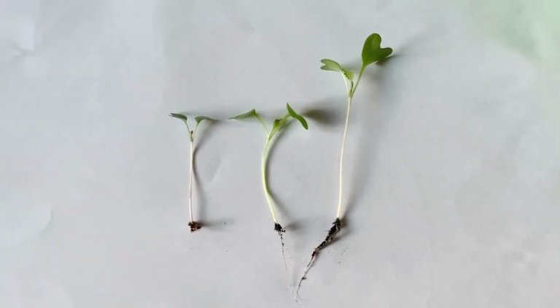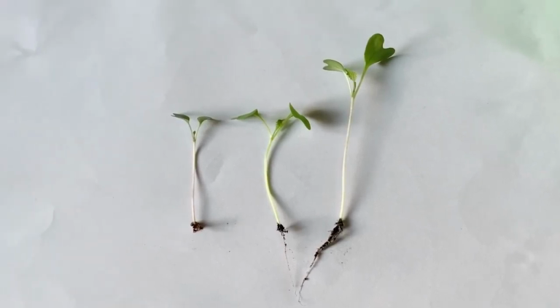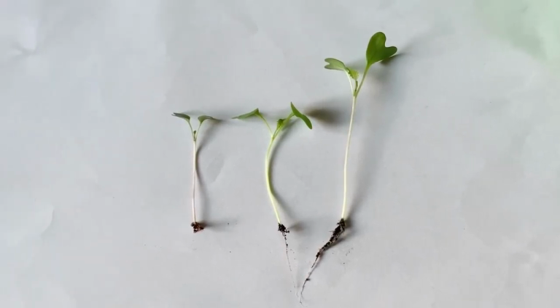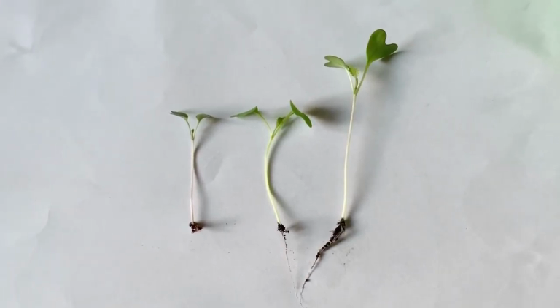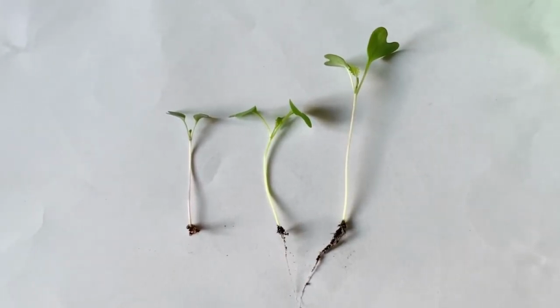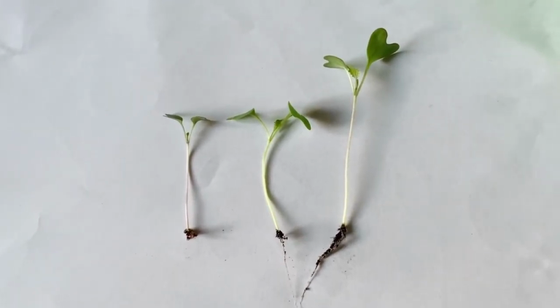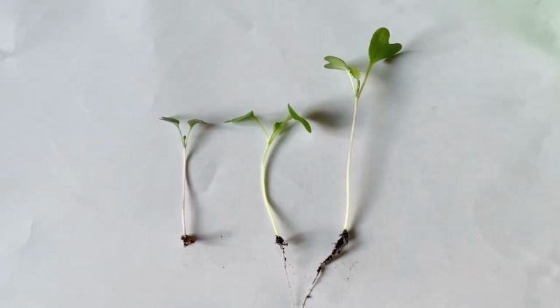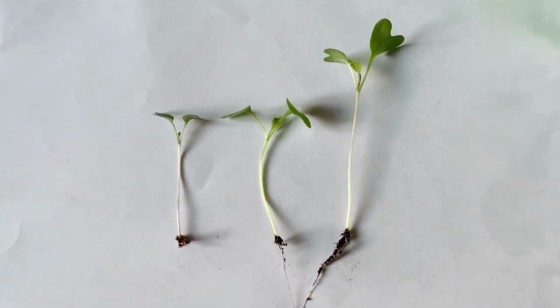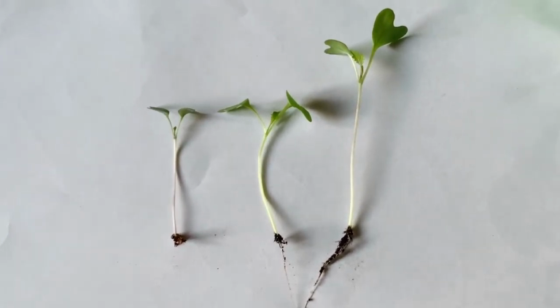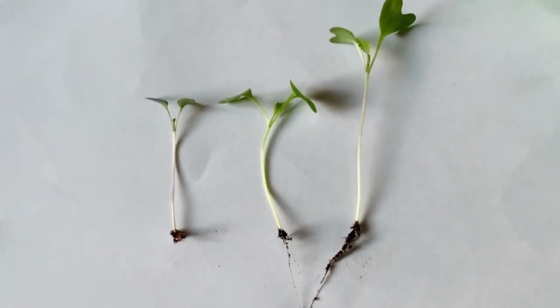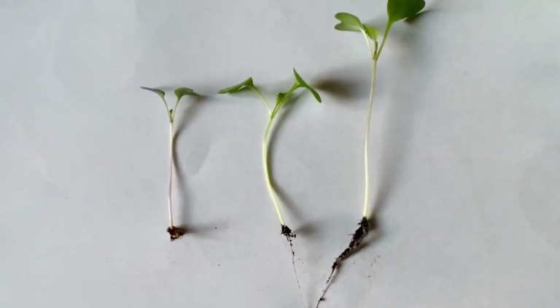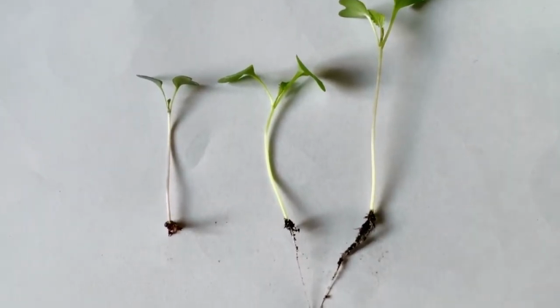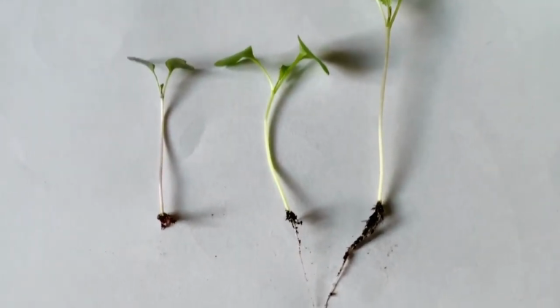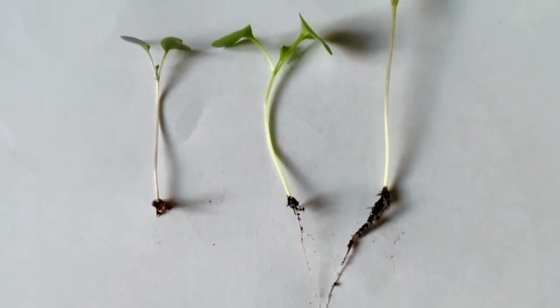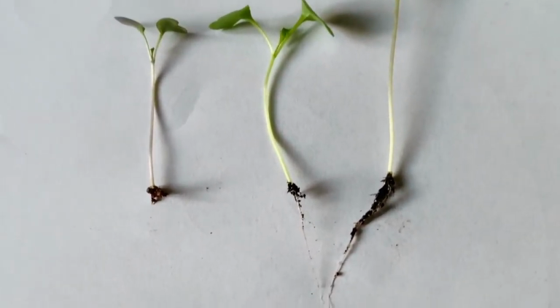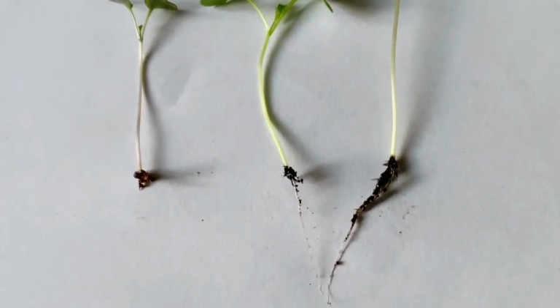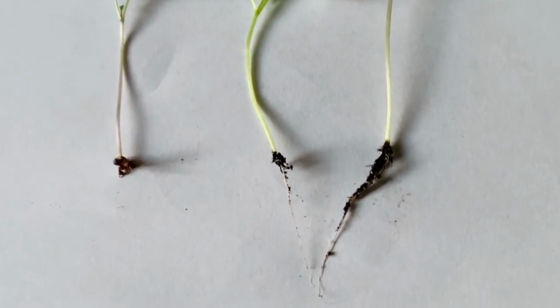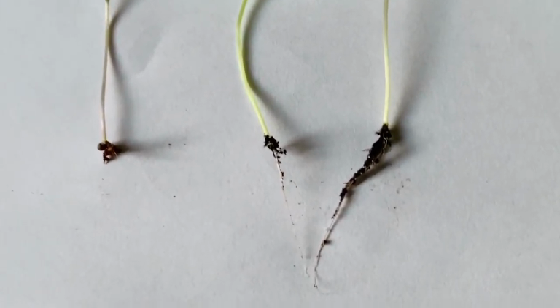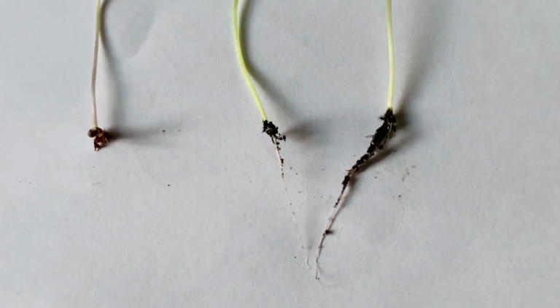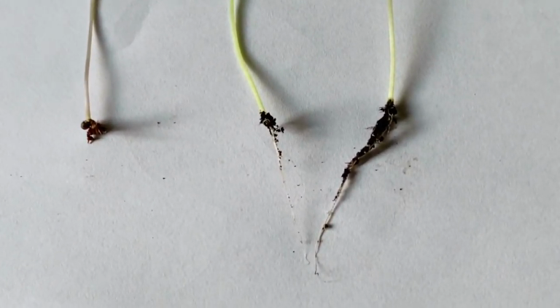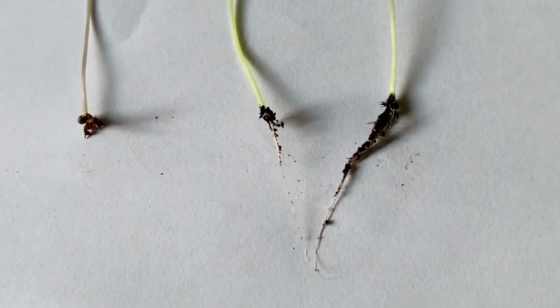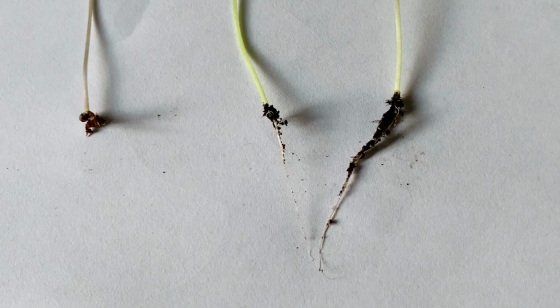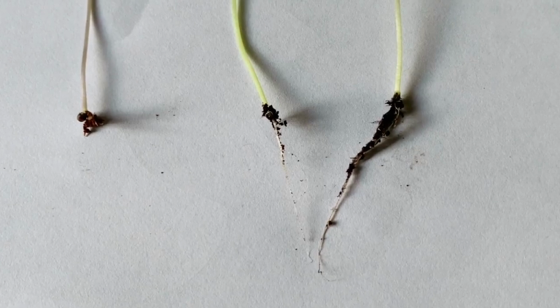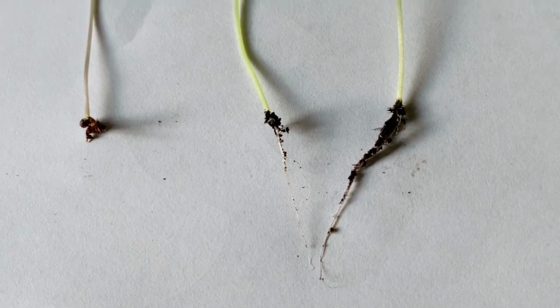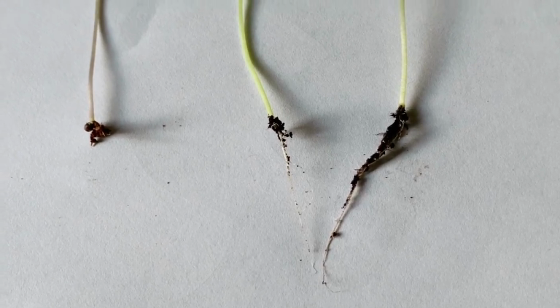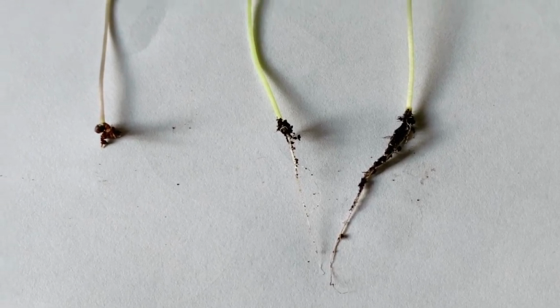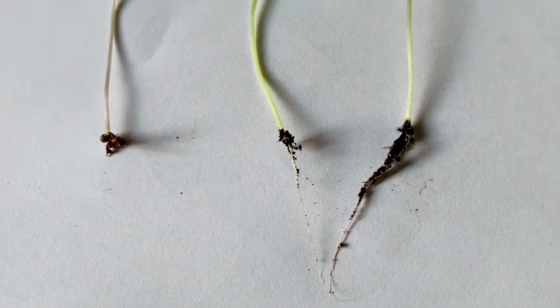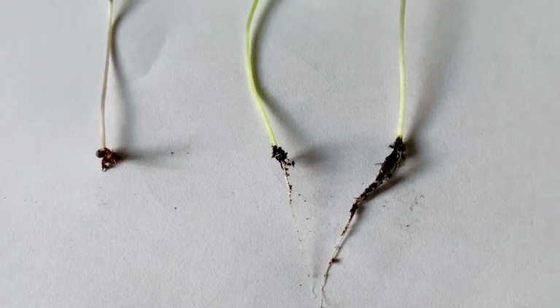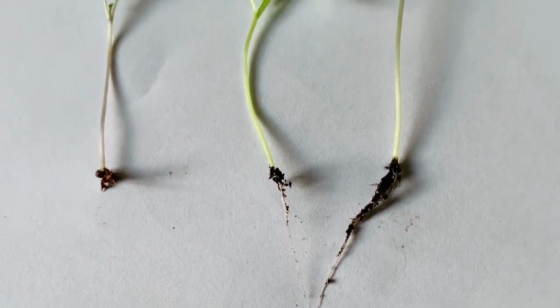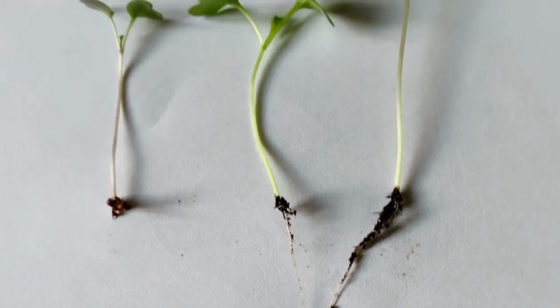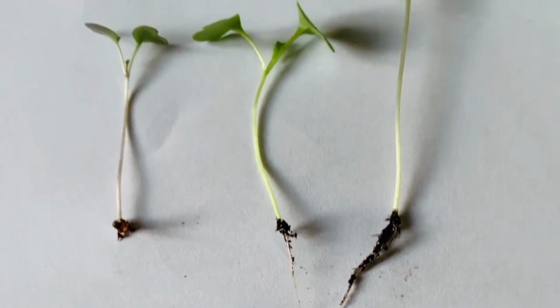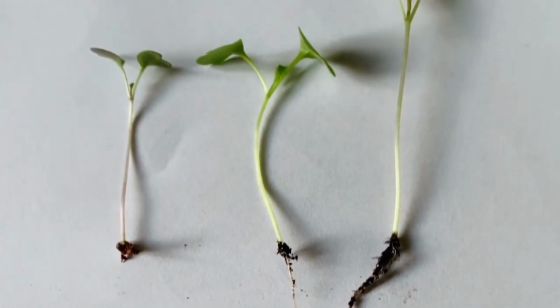The first seedling in this picture was grown in coconut coir only, the second one with worm castings, and the third one with worm castings and nutrient tea.